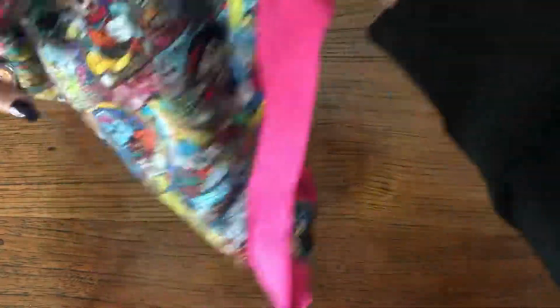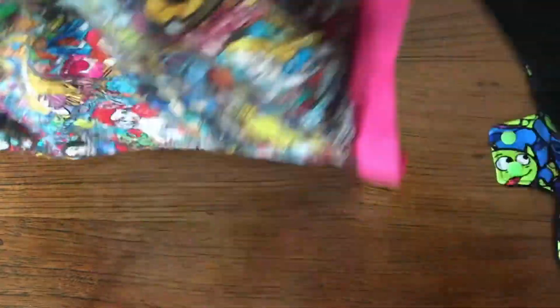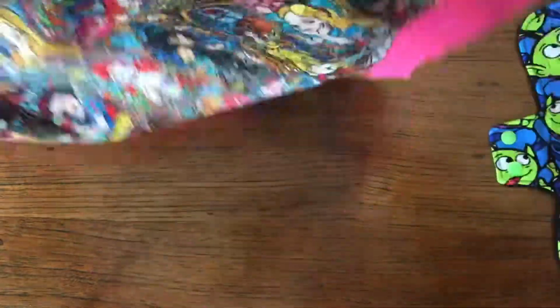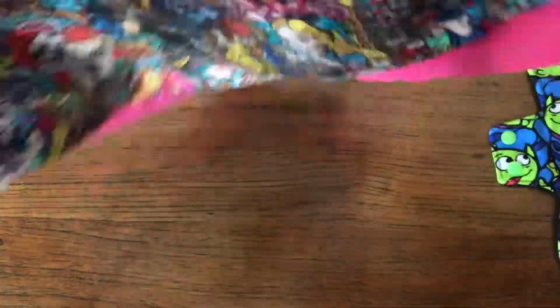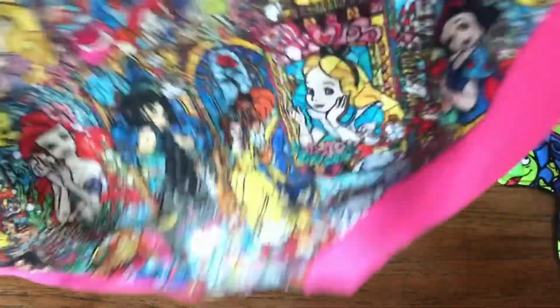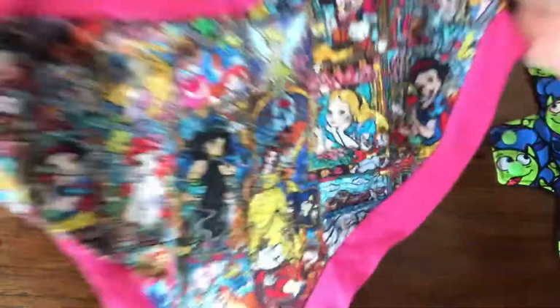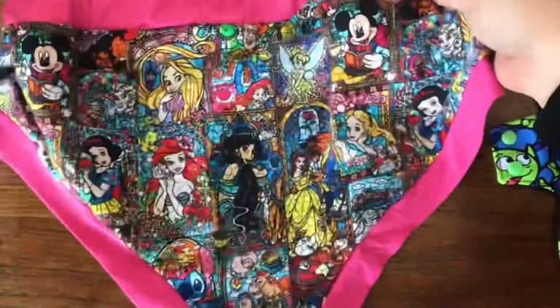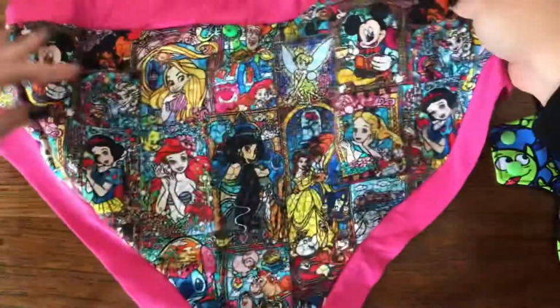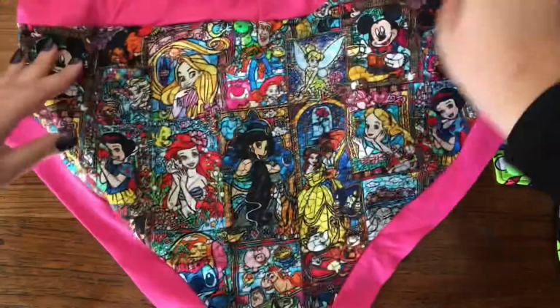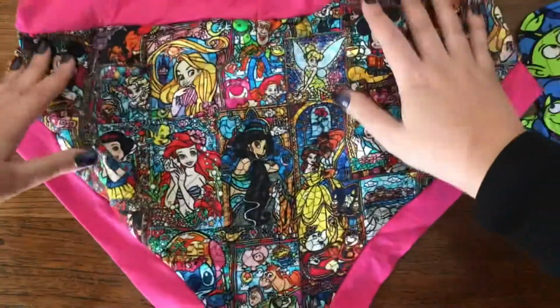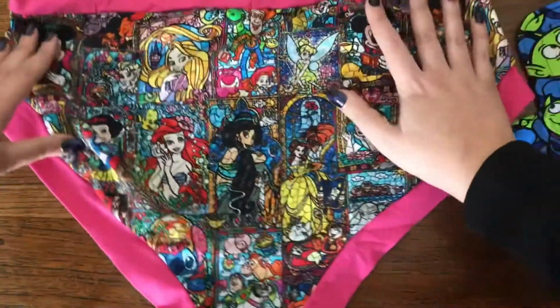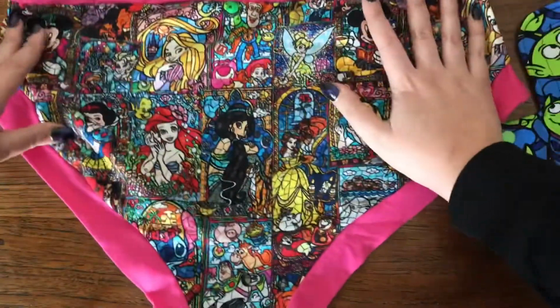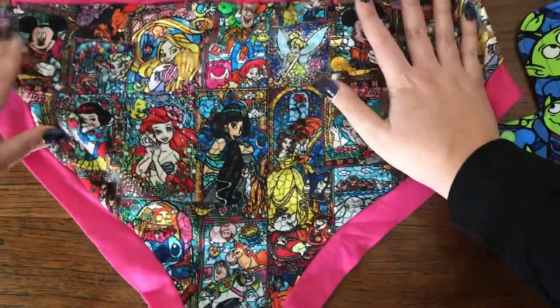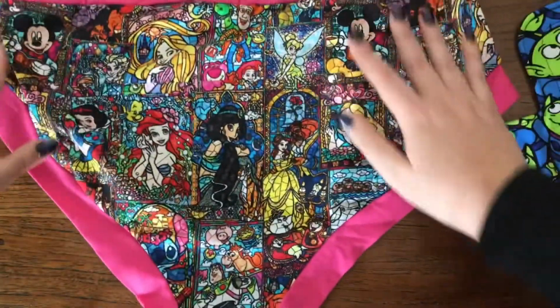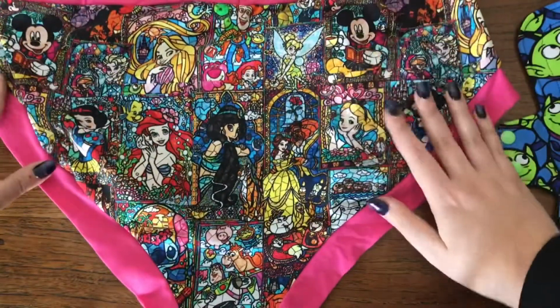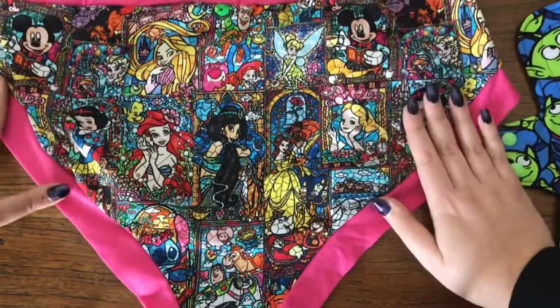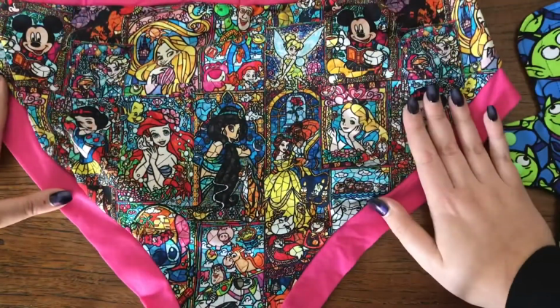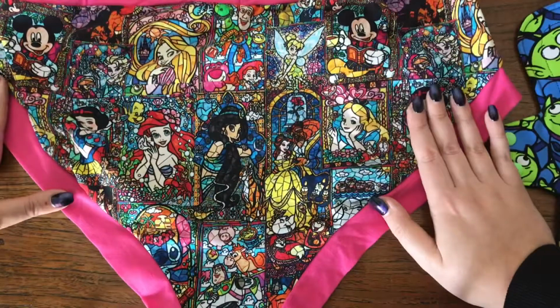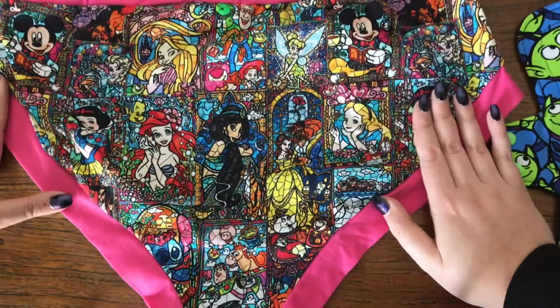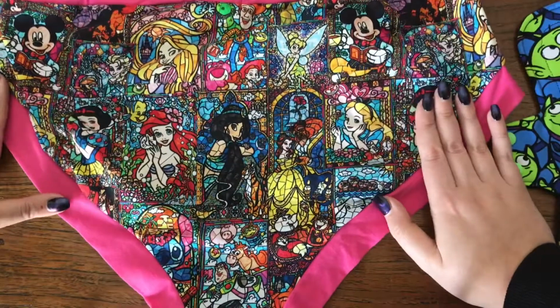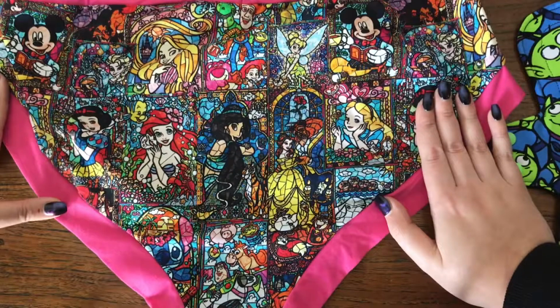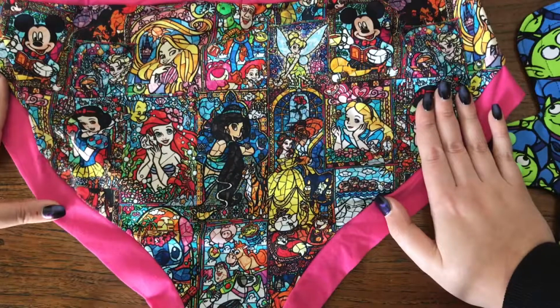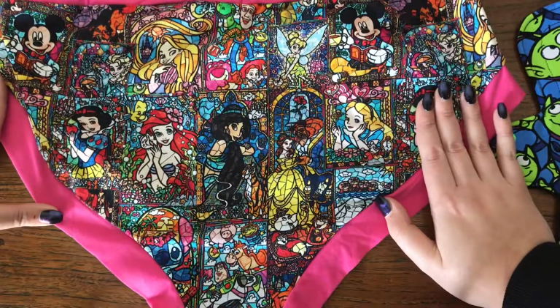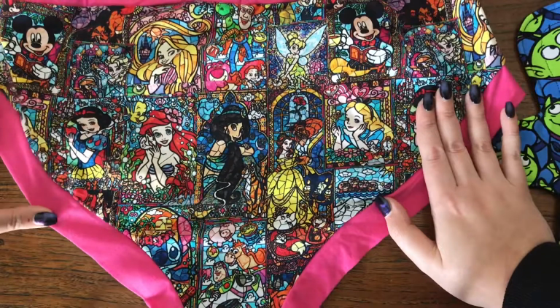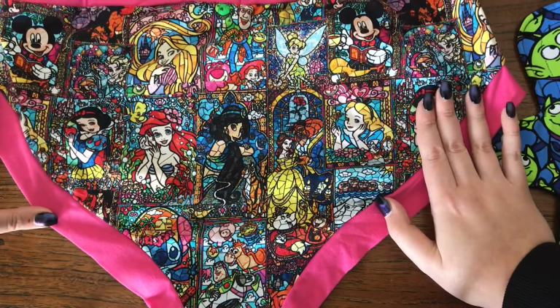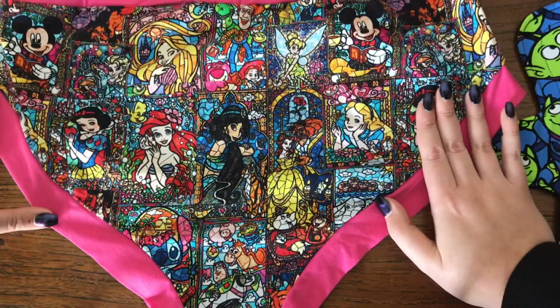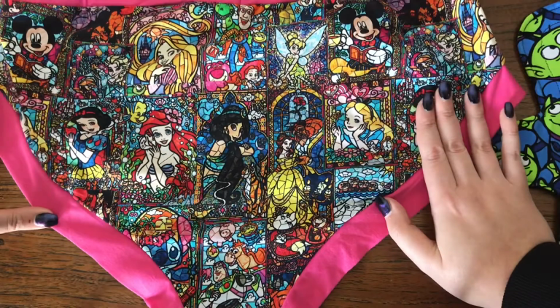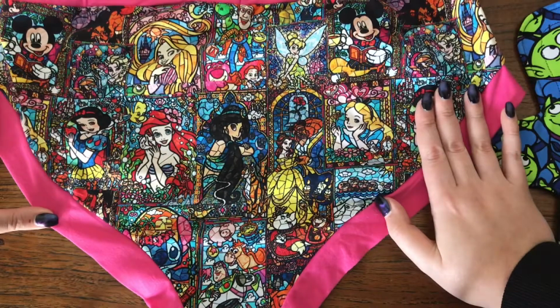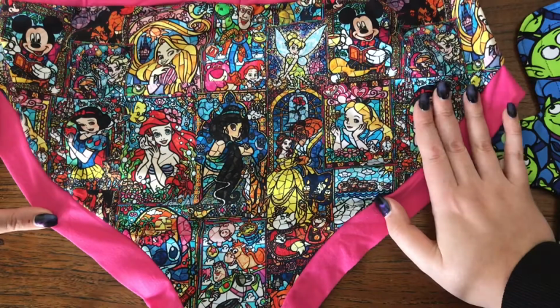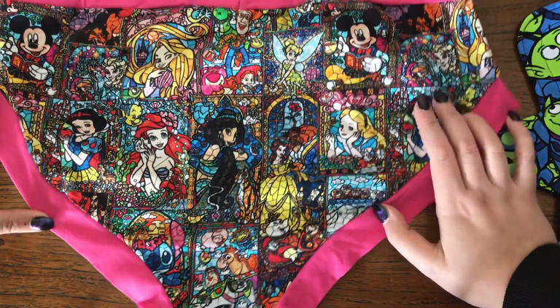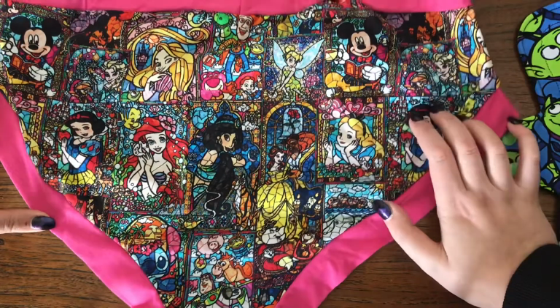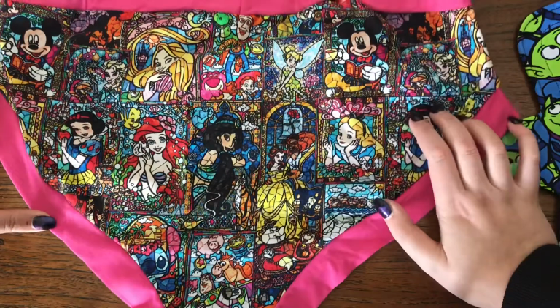Let's have a look. I've got some different characters on the back.